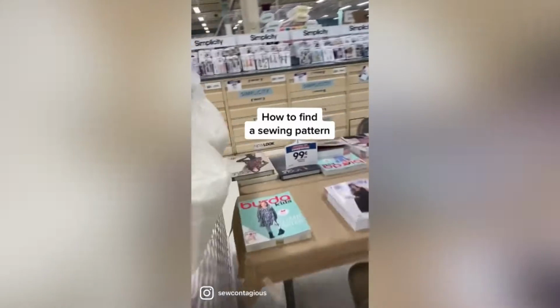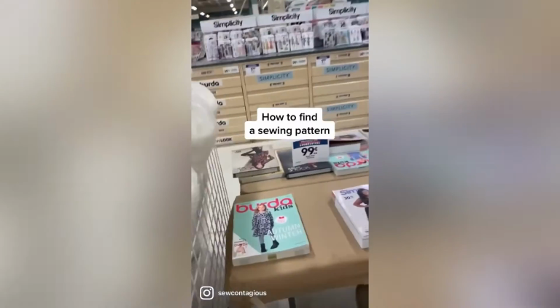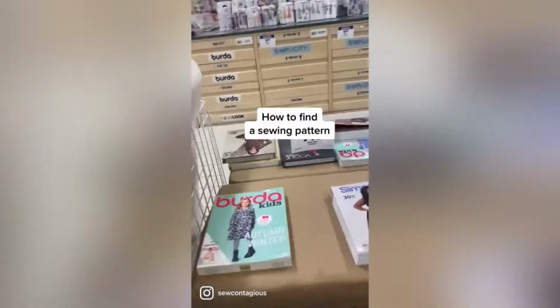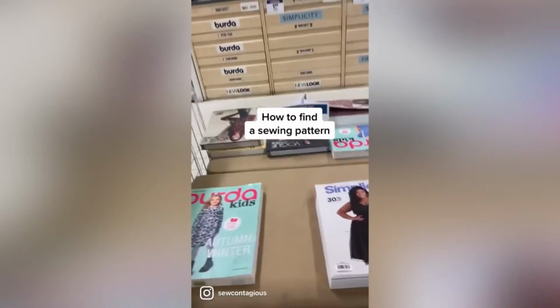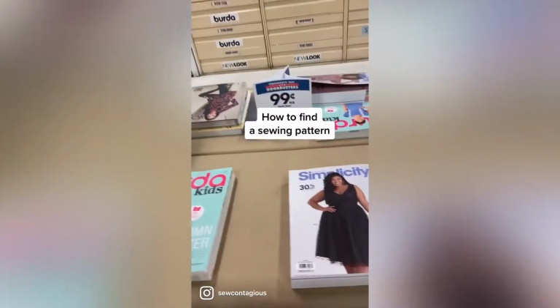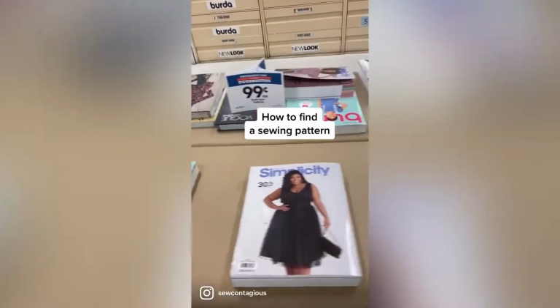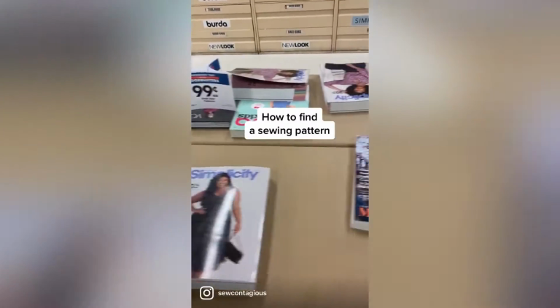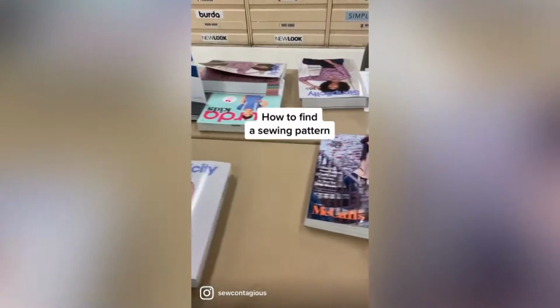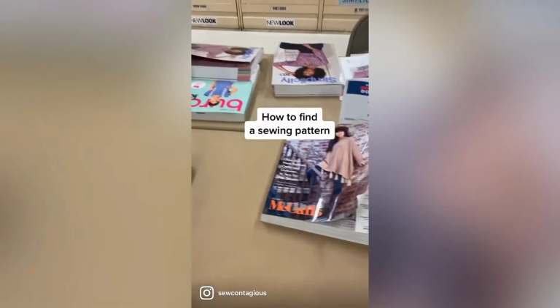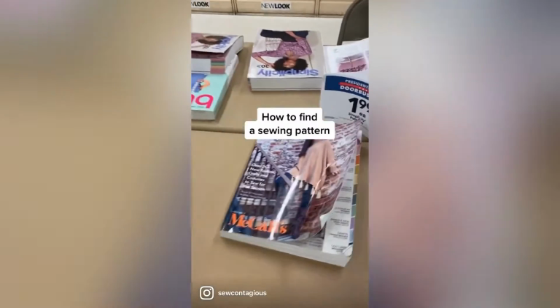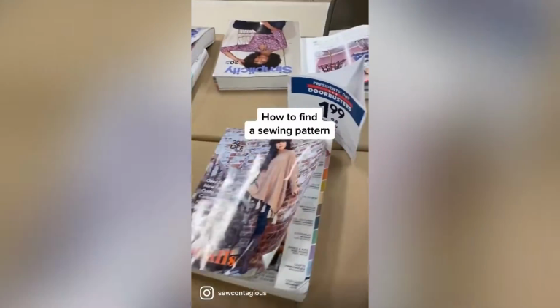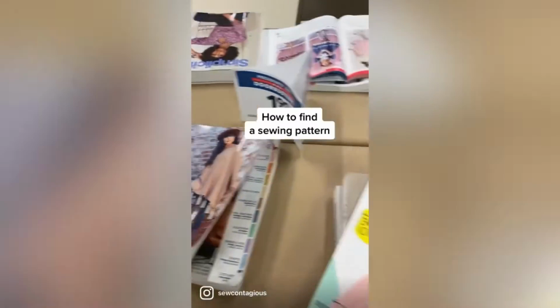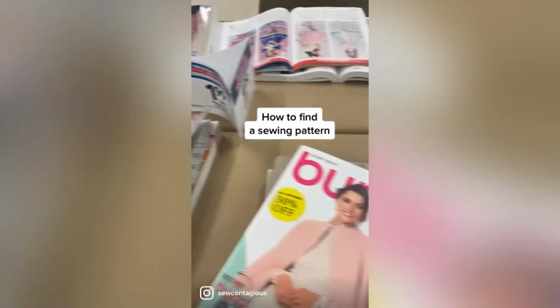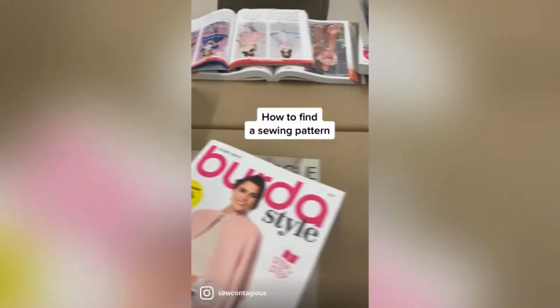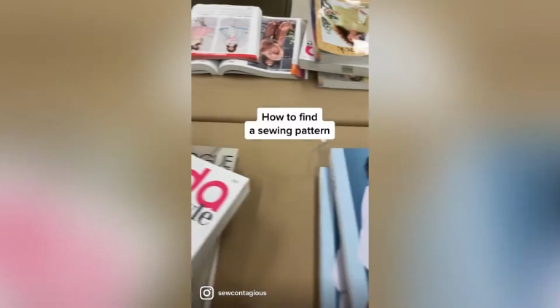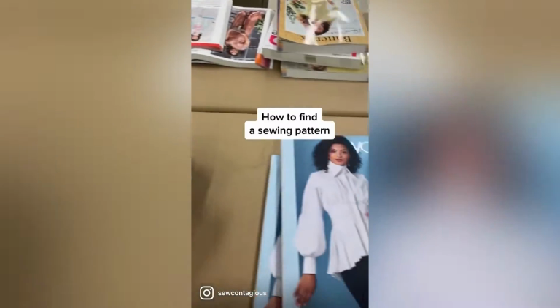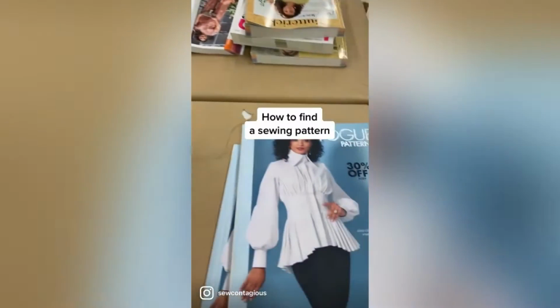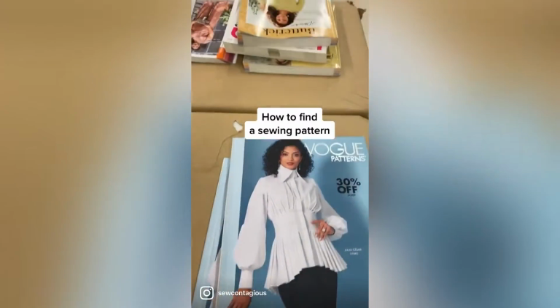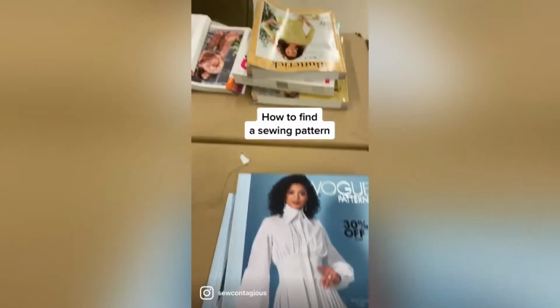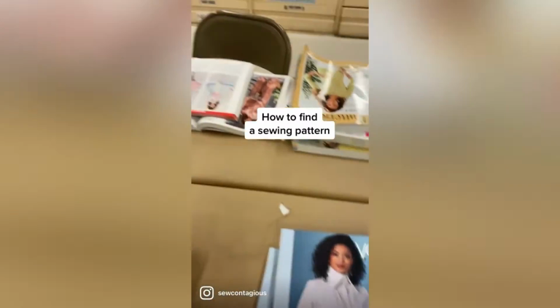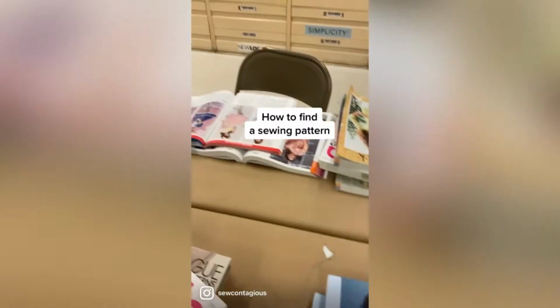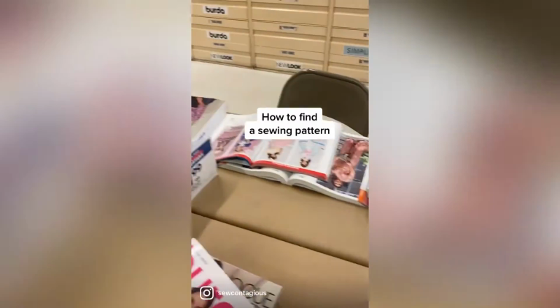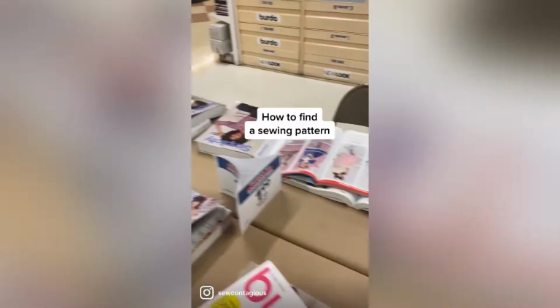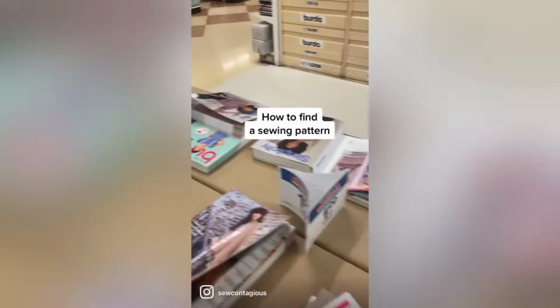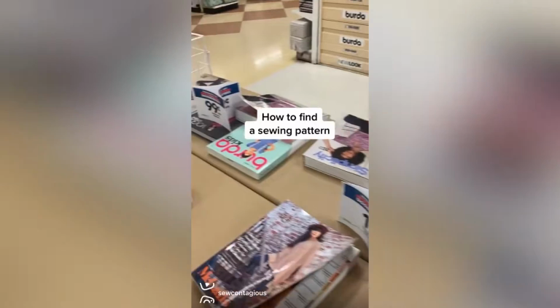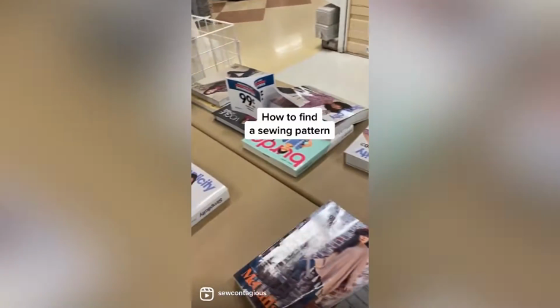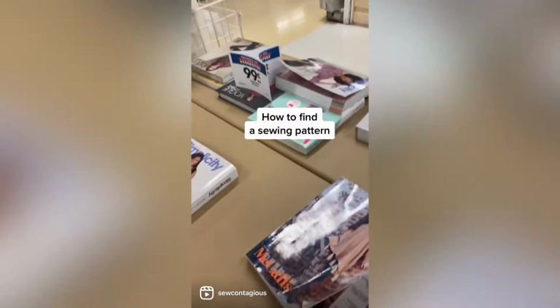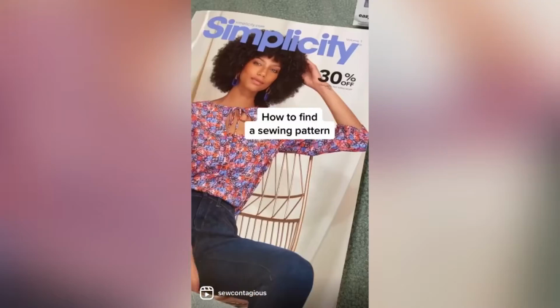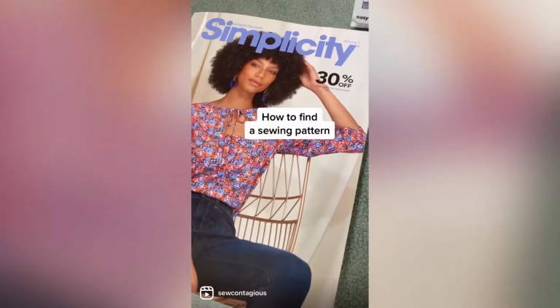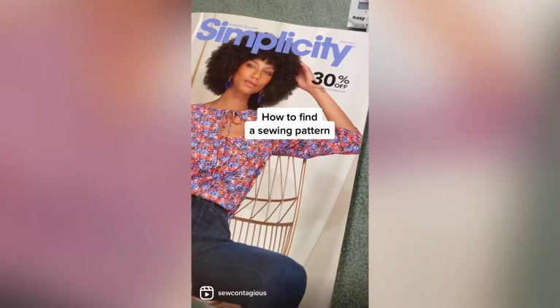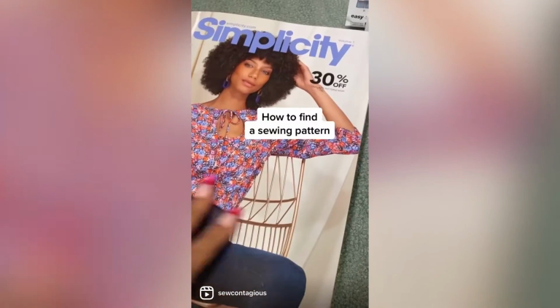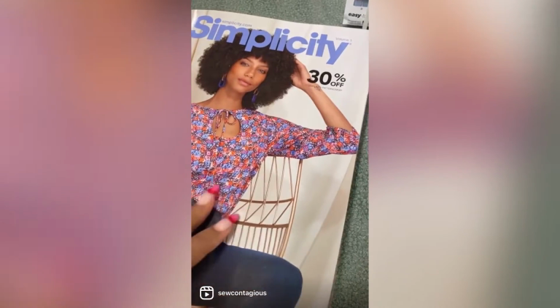At the fabric store you'll find a table with pattern books: Vogue, Simplicity, McCall's, Burda, New Look.